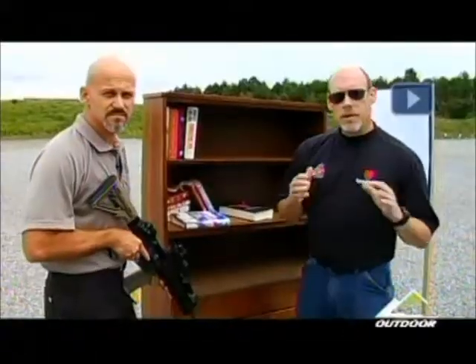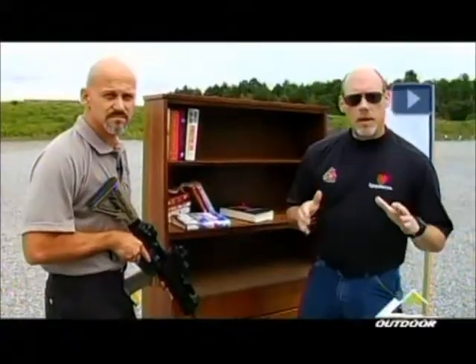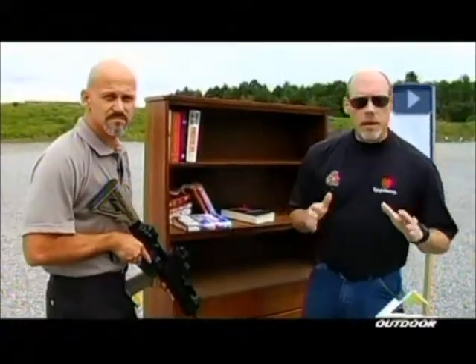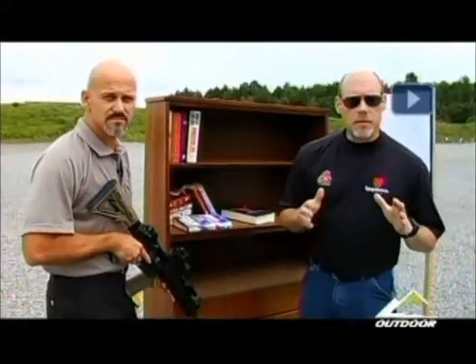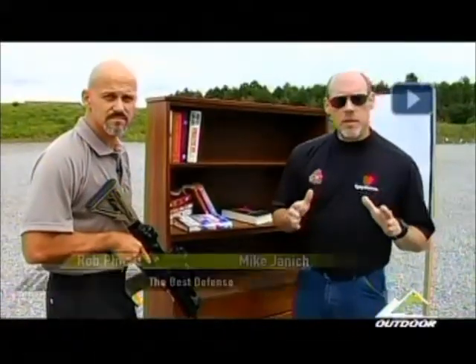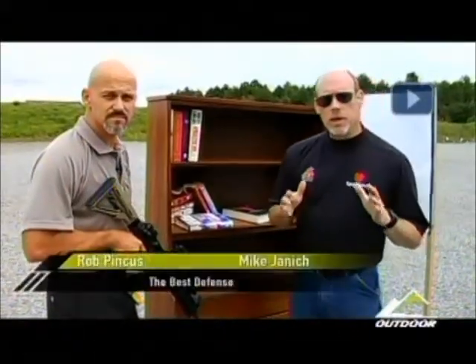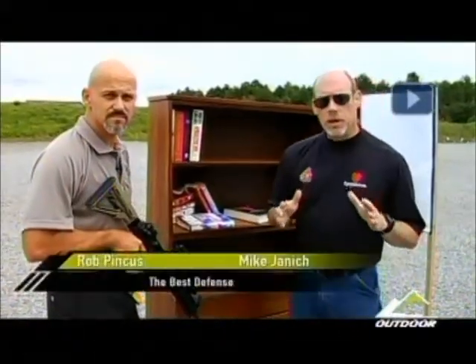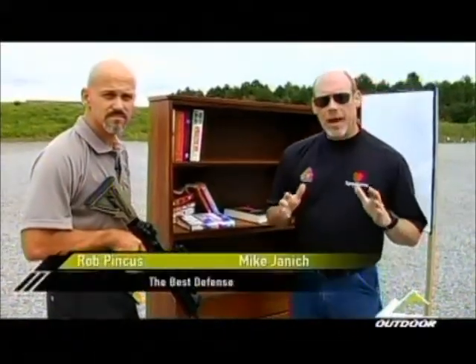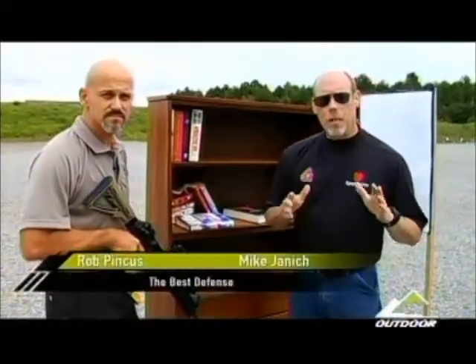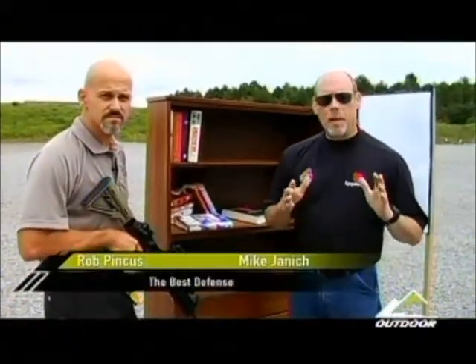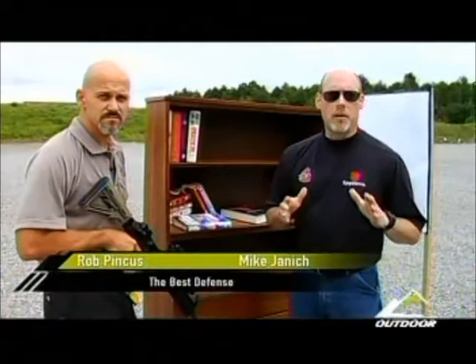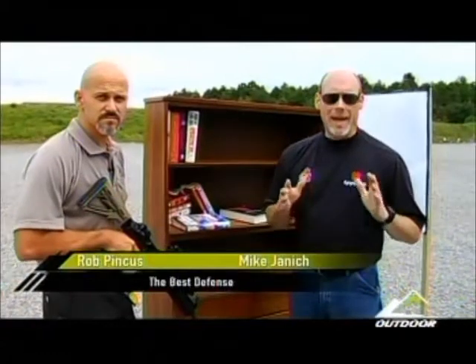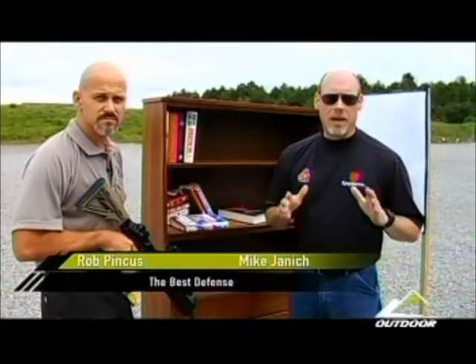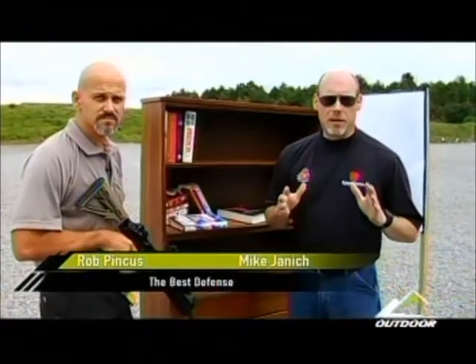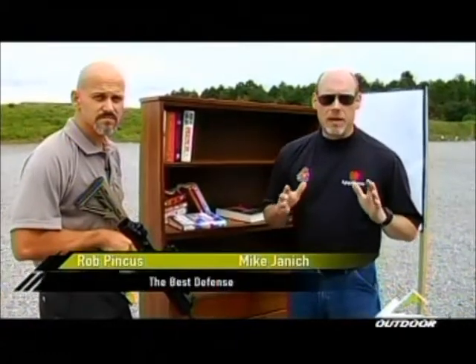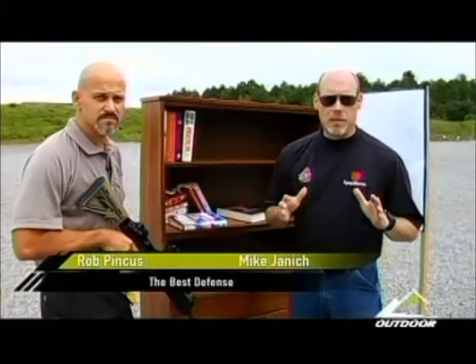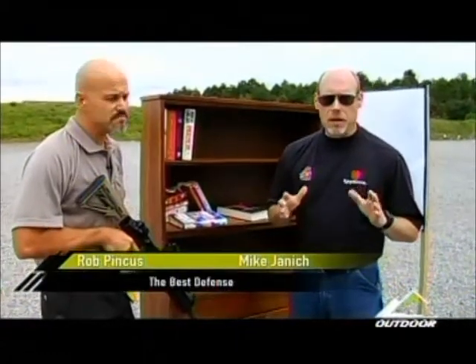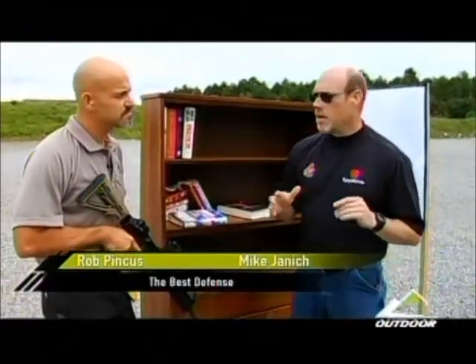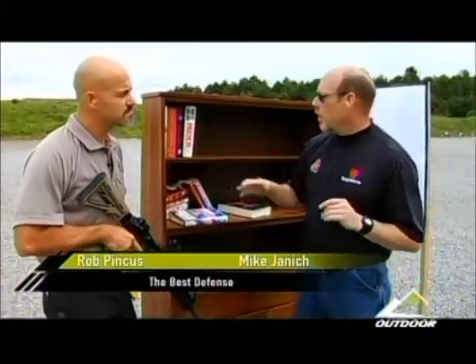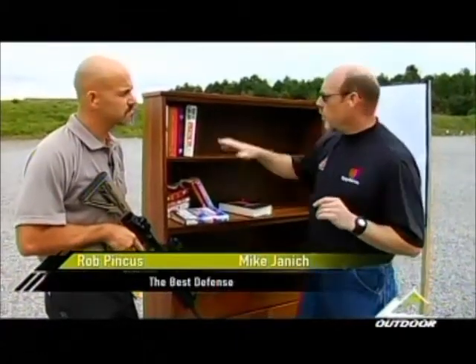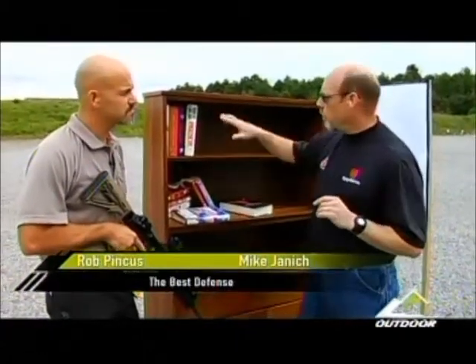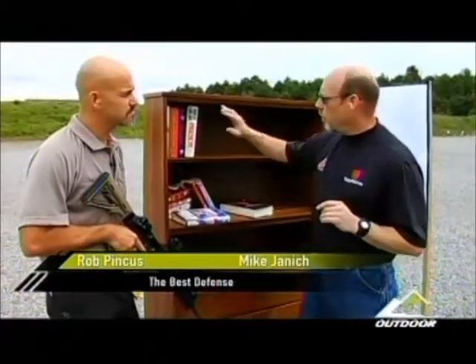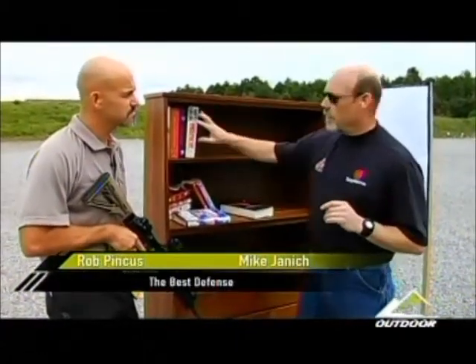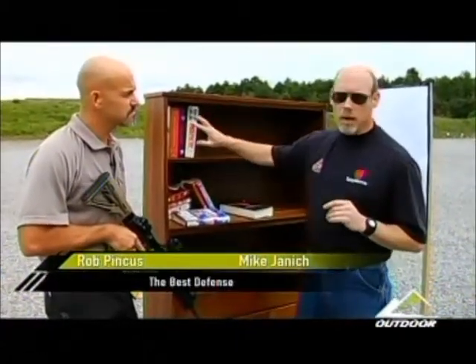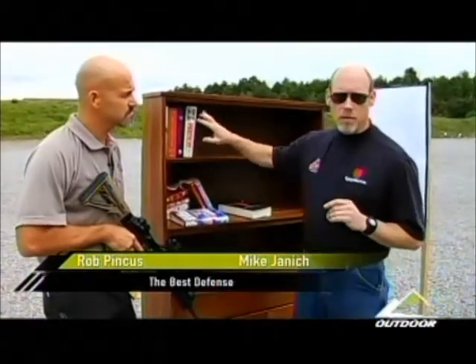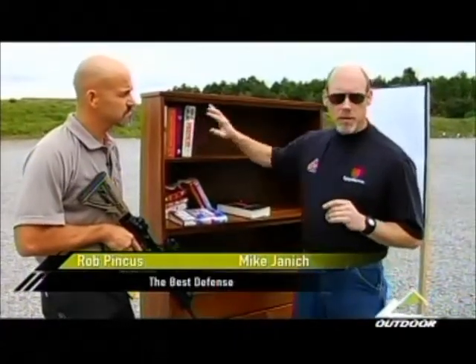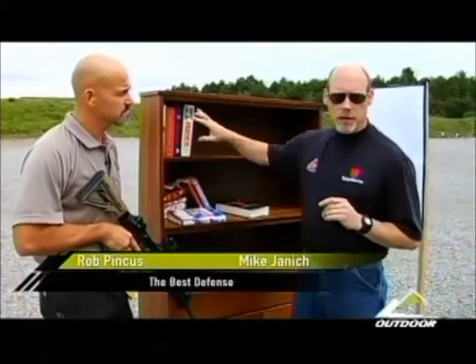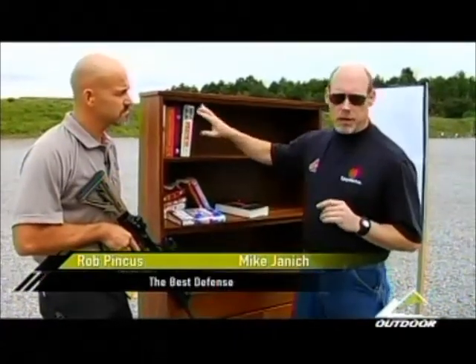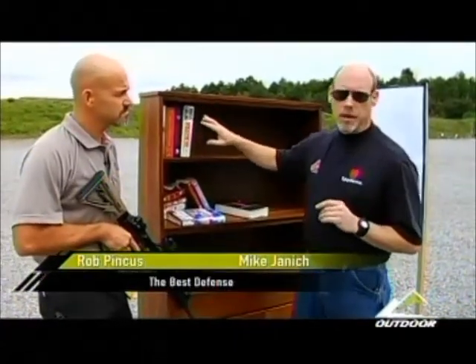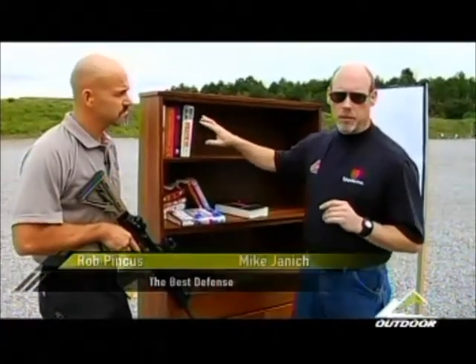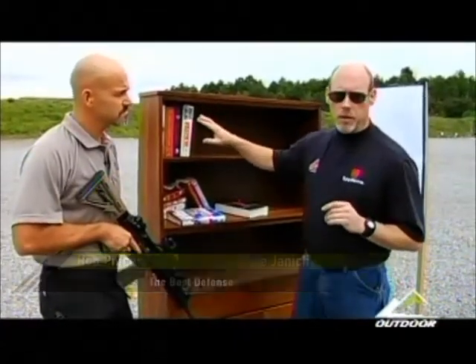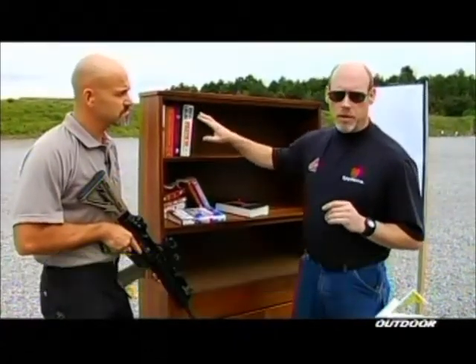Previously on The Best Defense, we took a look at how popular handgun defensive rounds would perform on cover, specifically shooting into books.